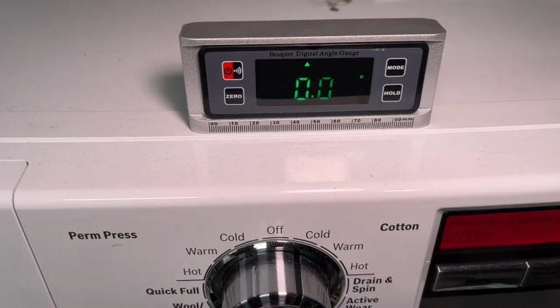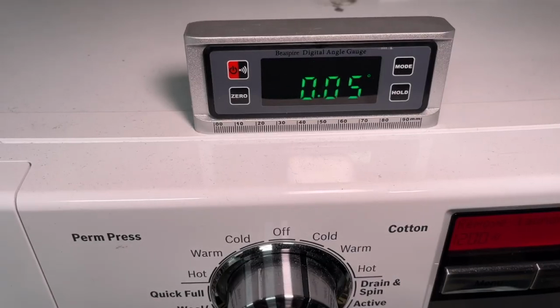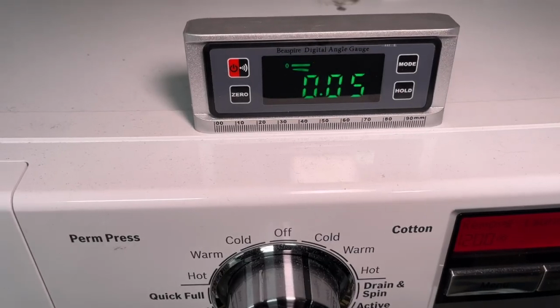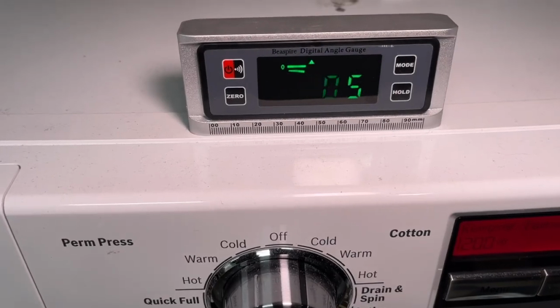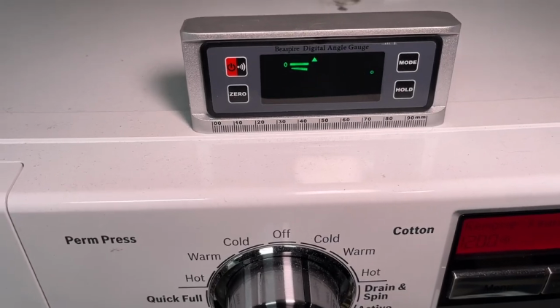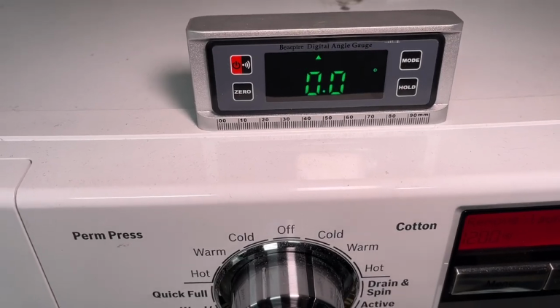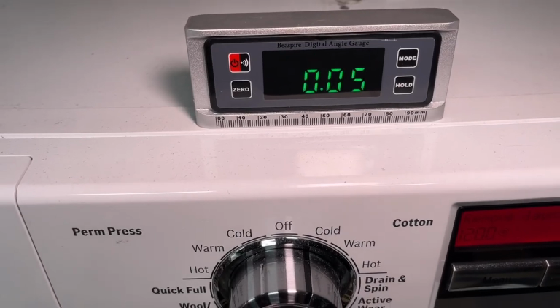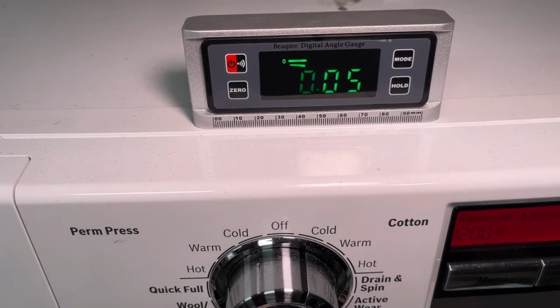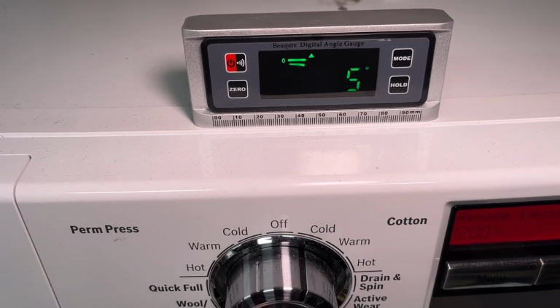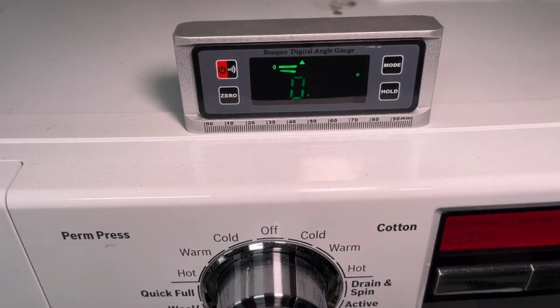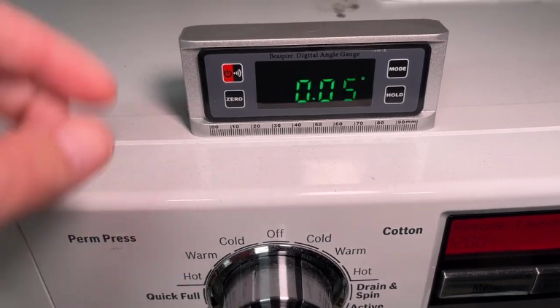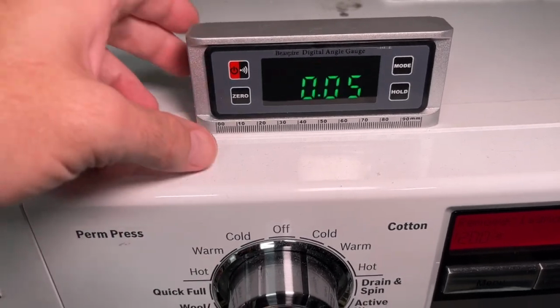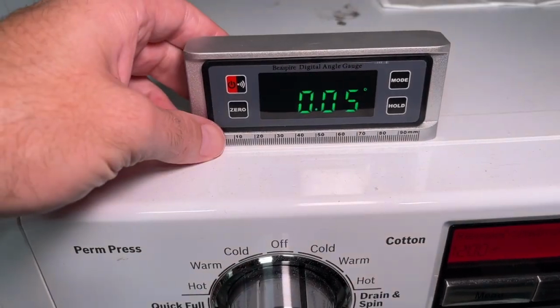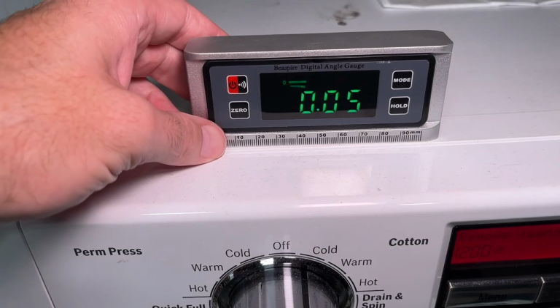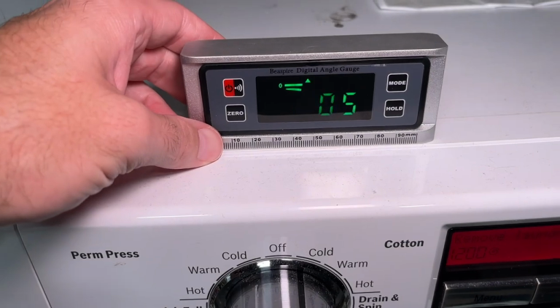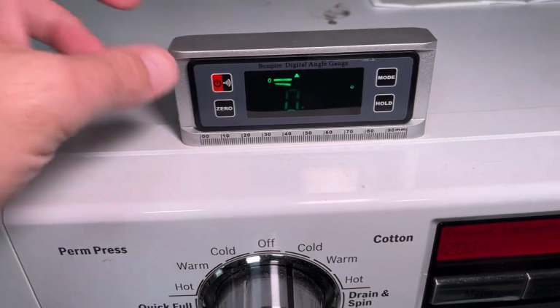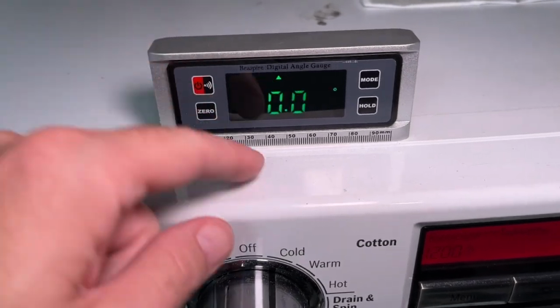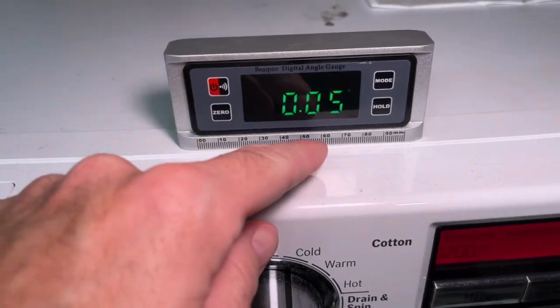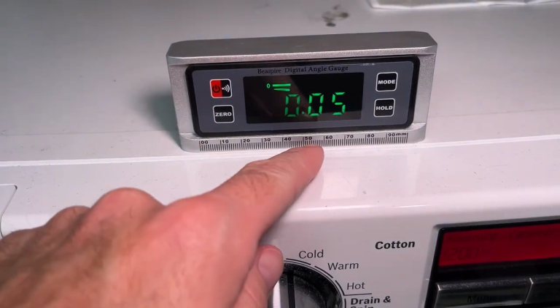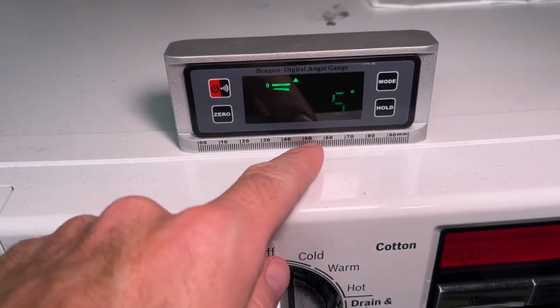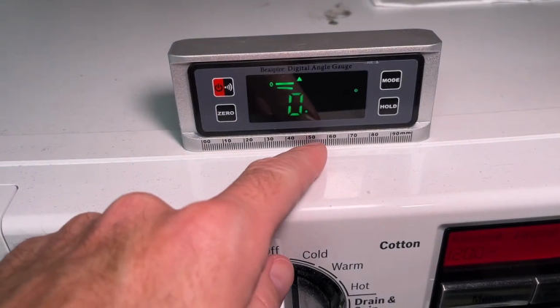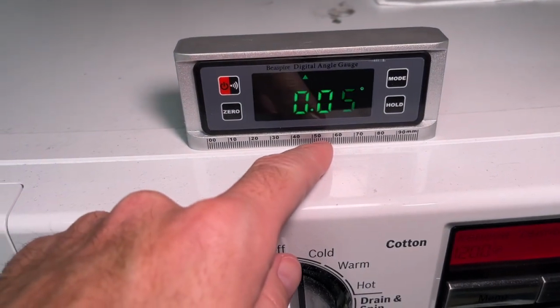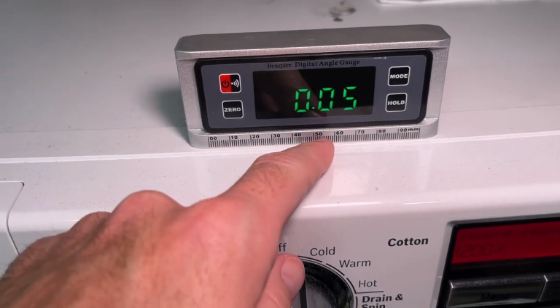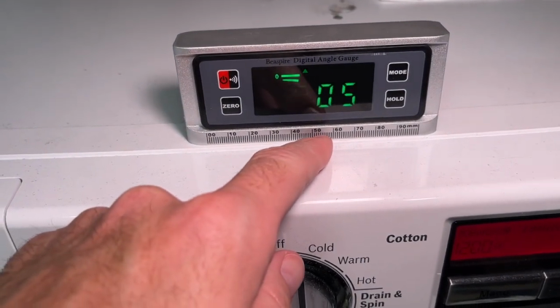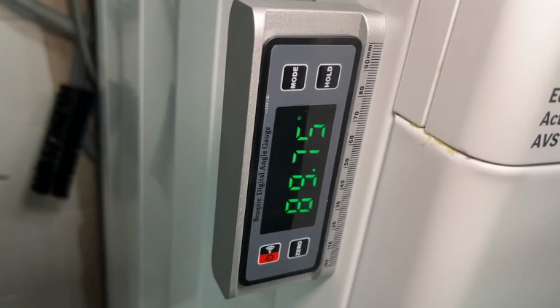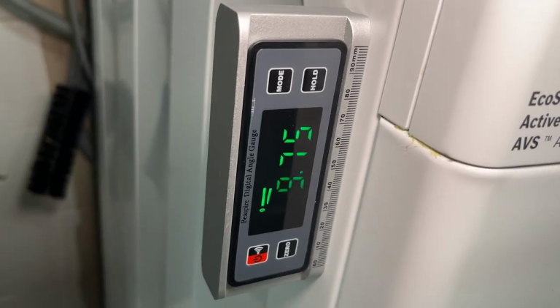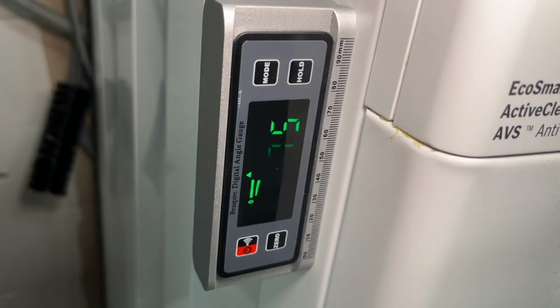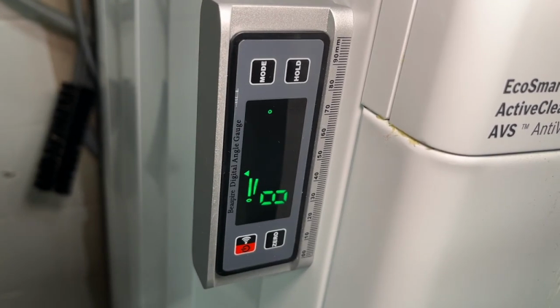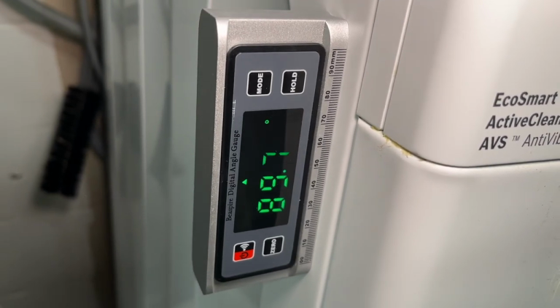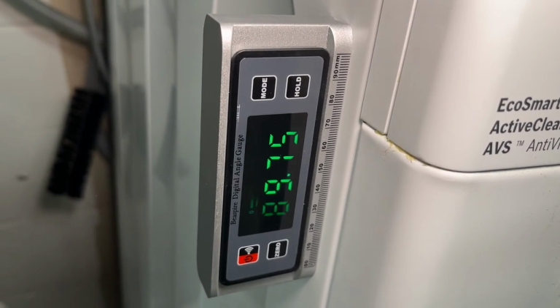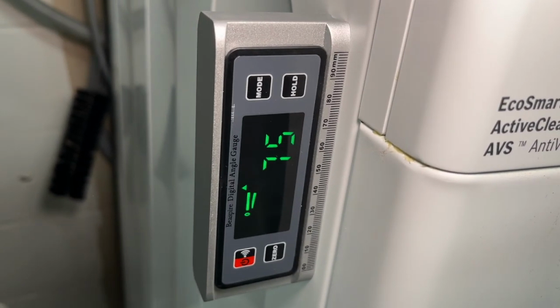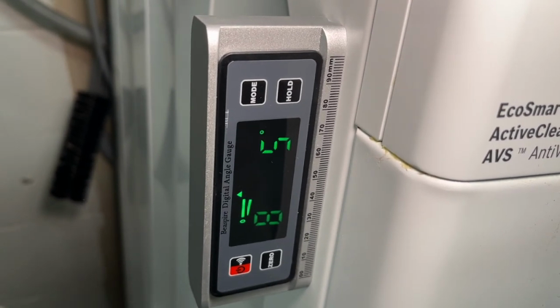This can also be used on appliances like washing machines to level them. I'm very close to level here. Of course, I can magnet it to the side too.